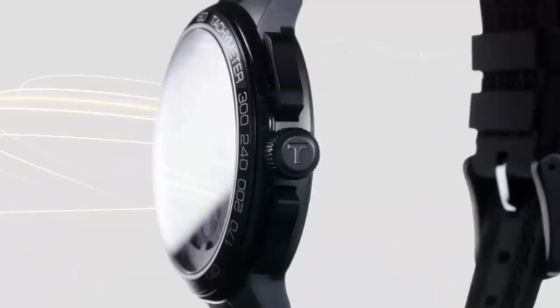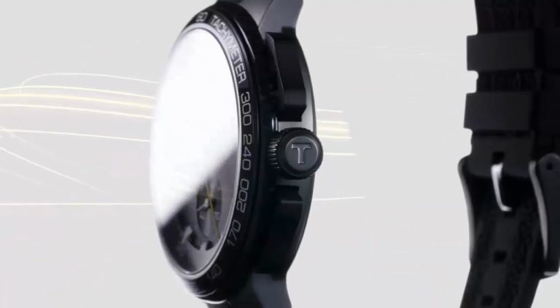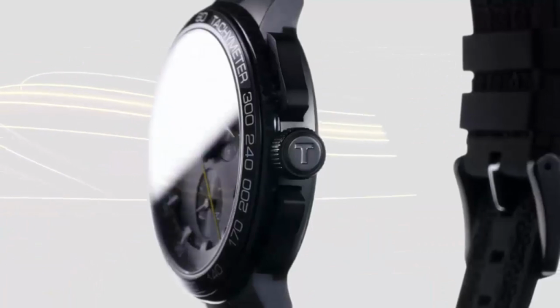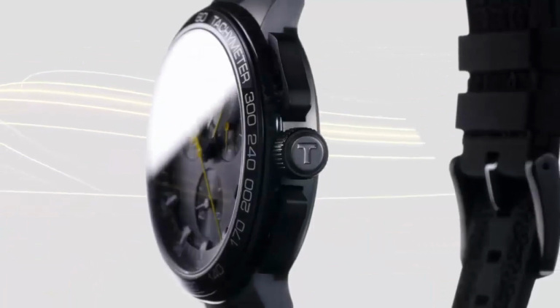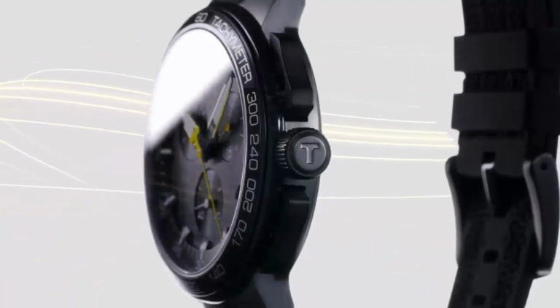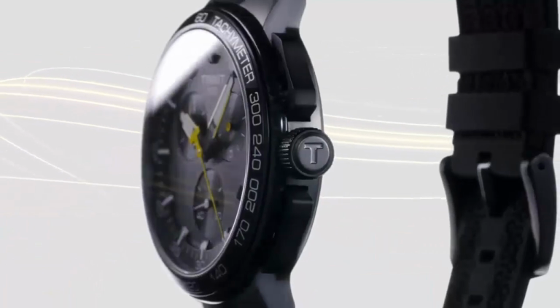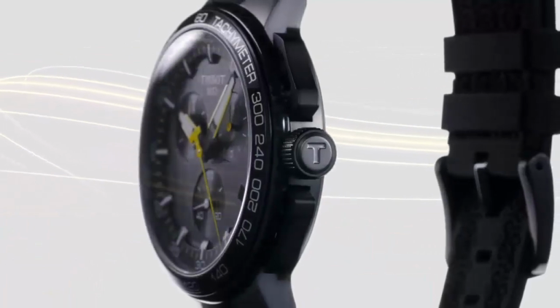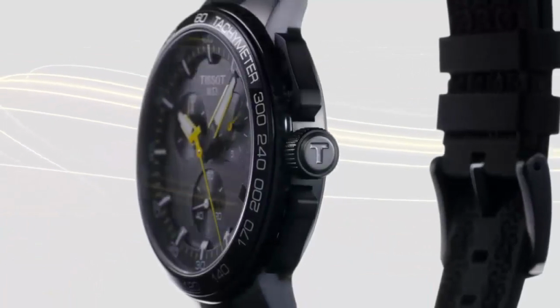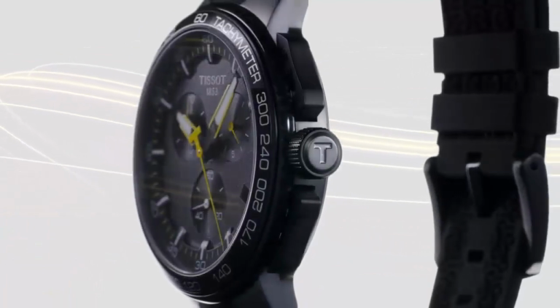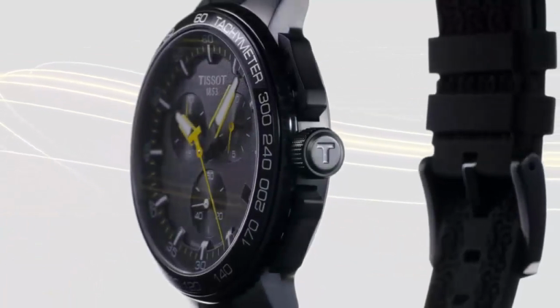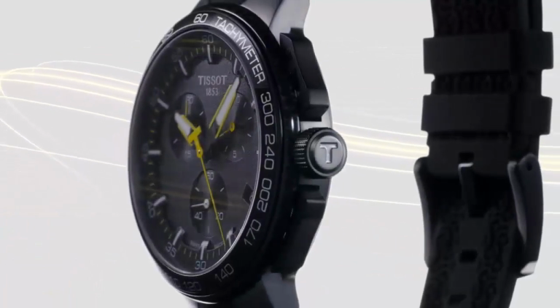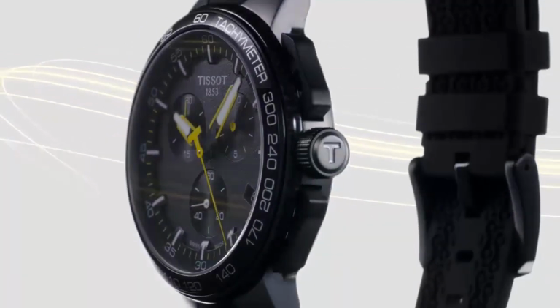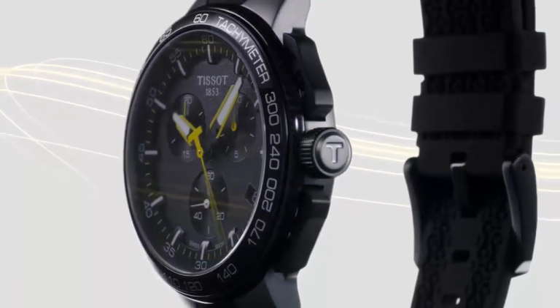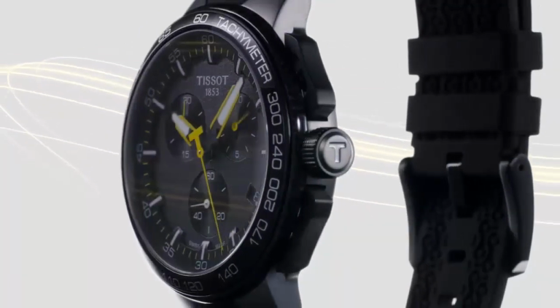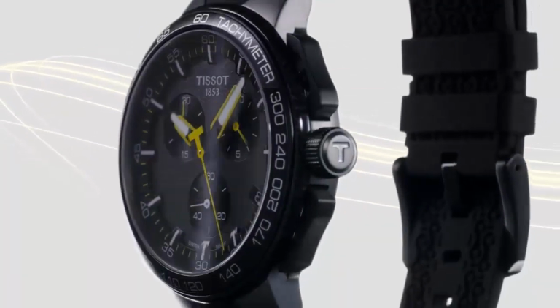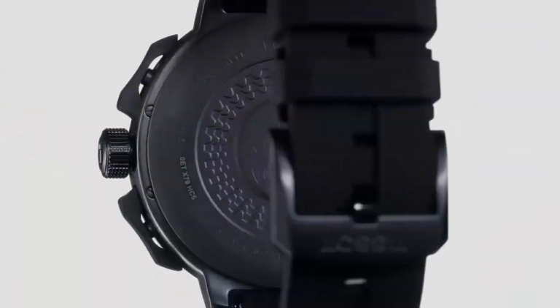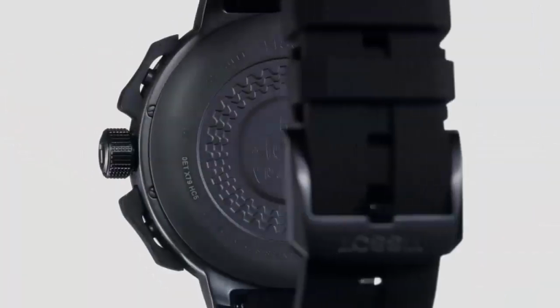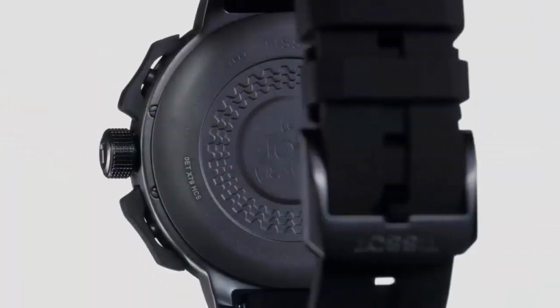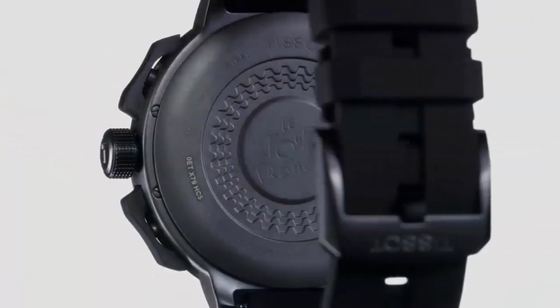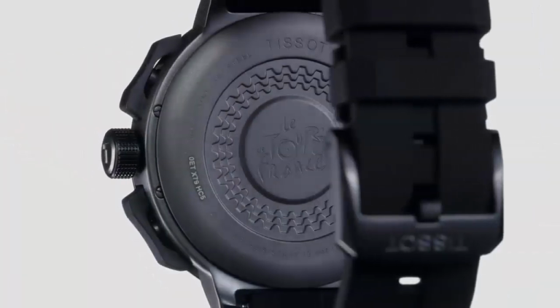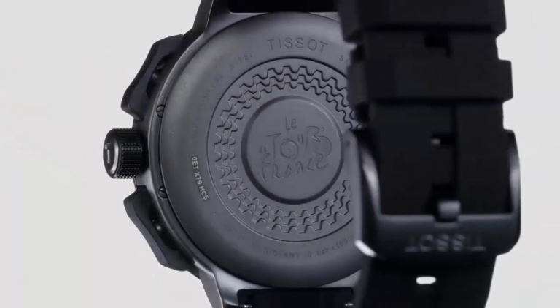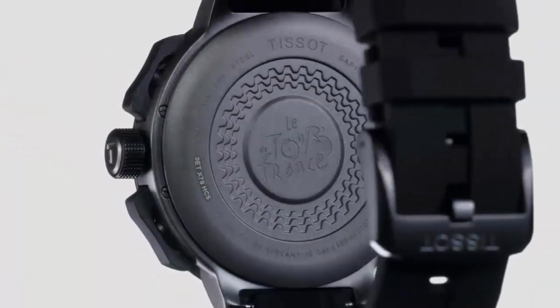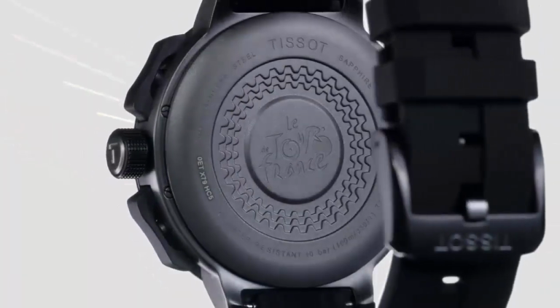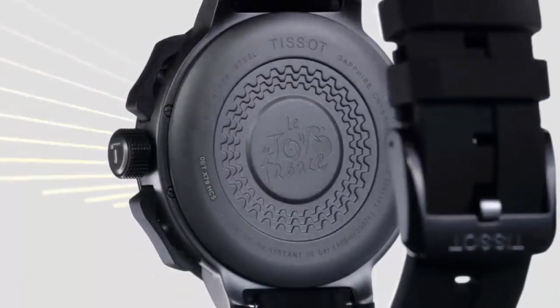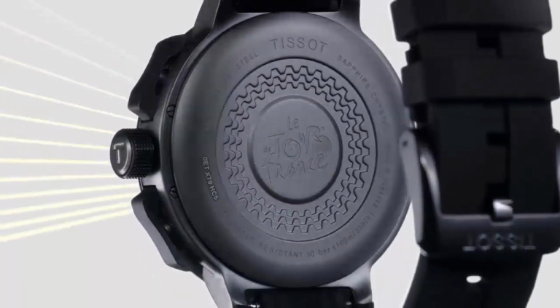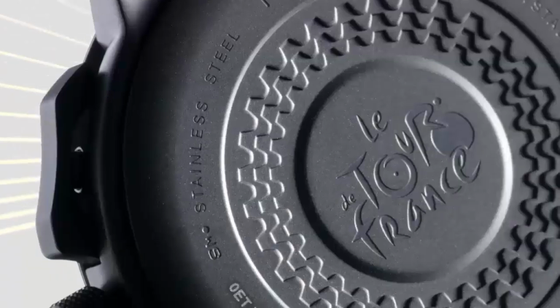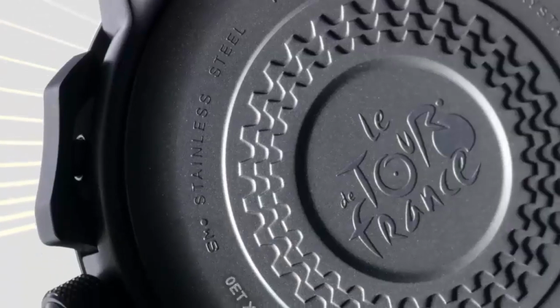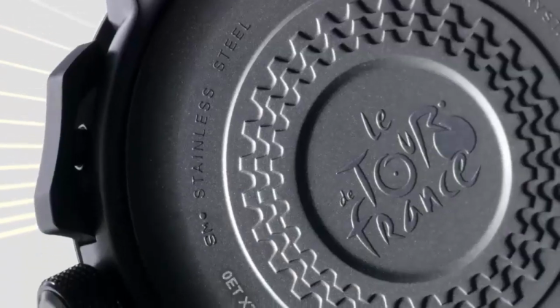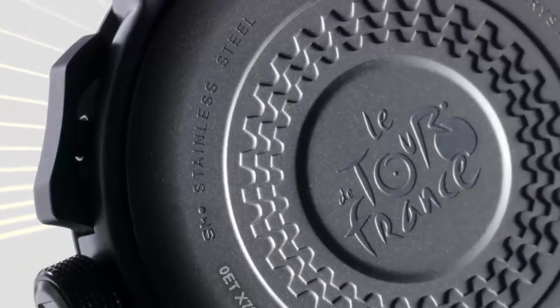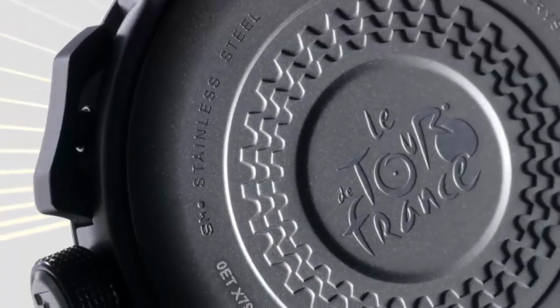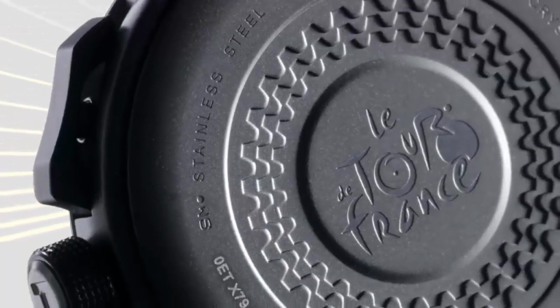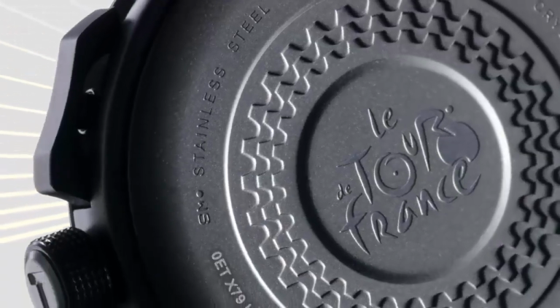Calendar: date. Special feature: multi-function. Movement: Japanese quartz. Water resistance depth: 100 meters.